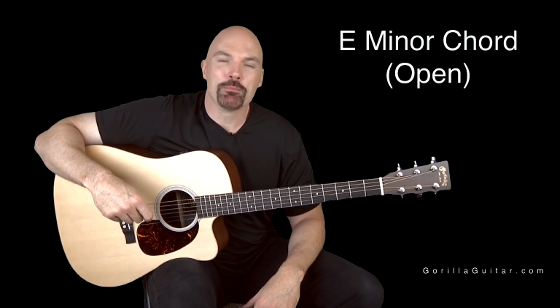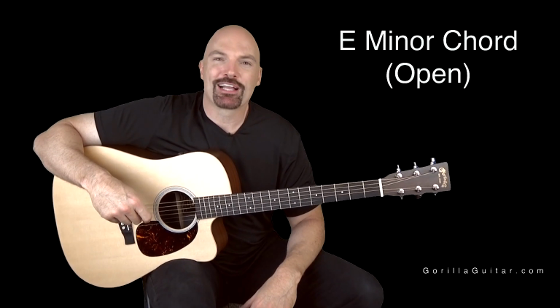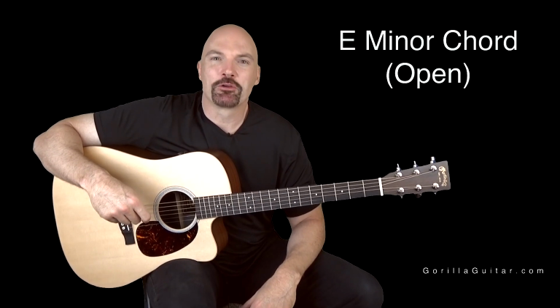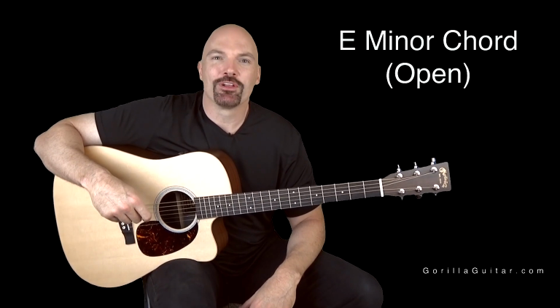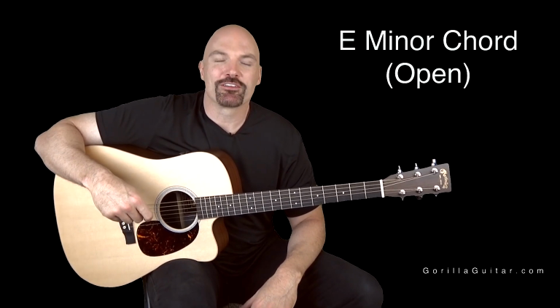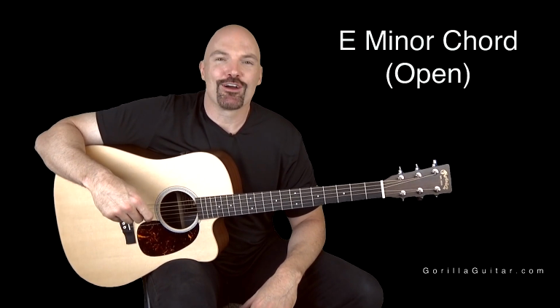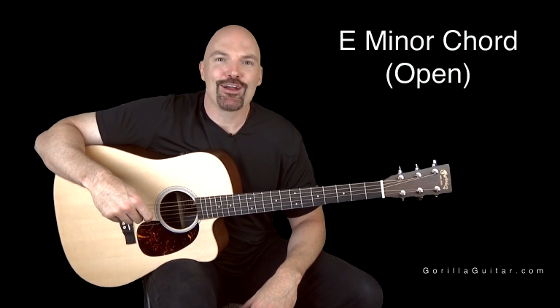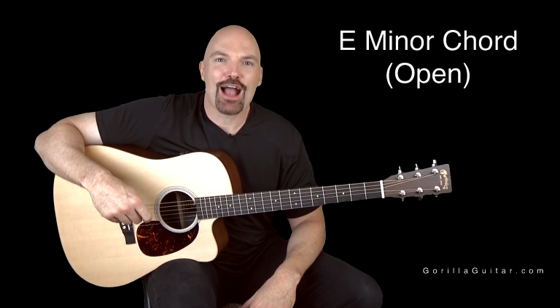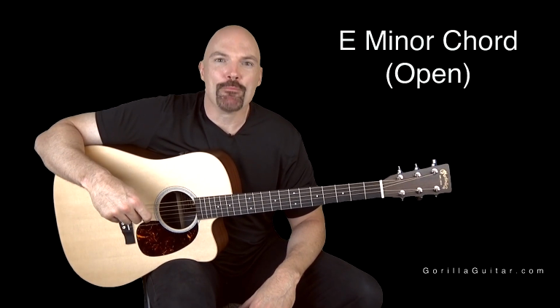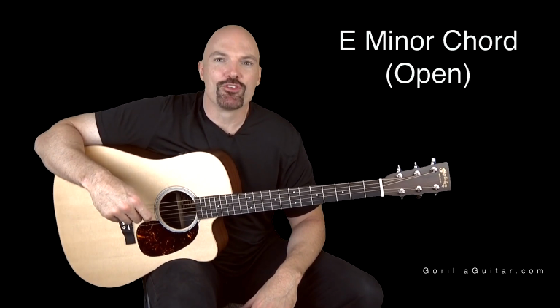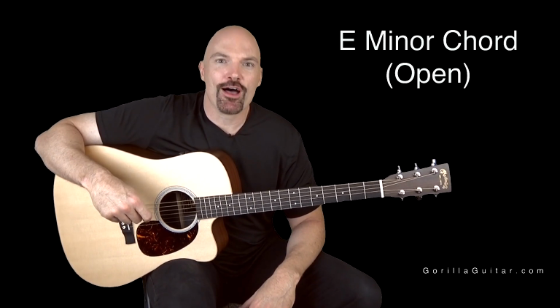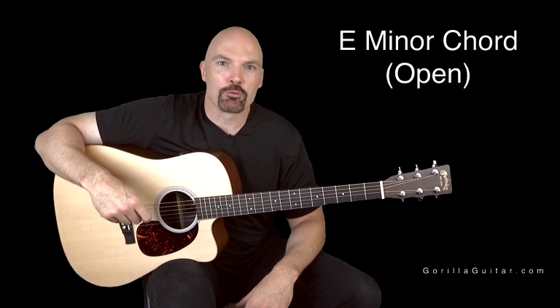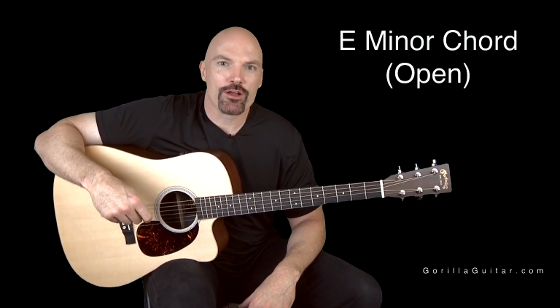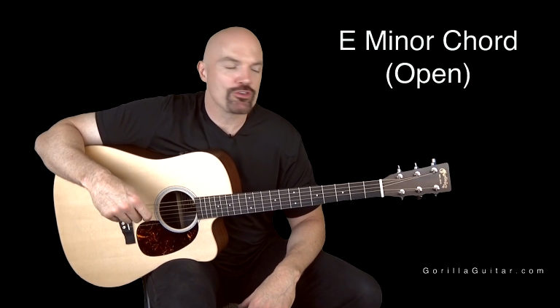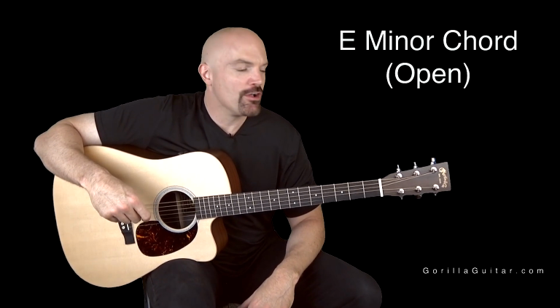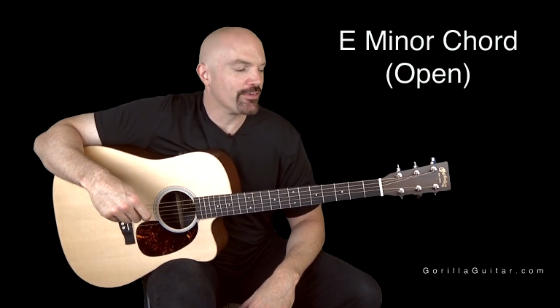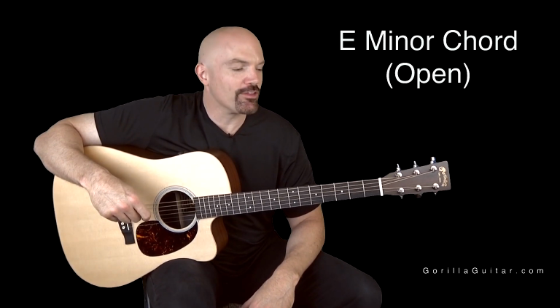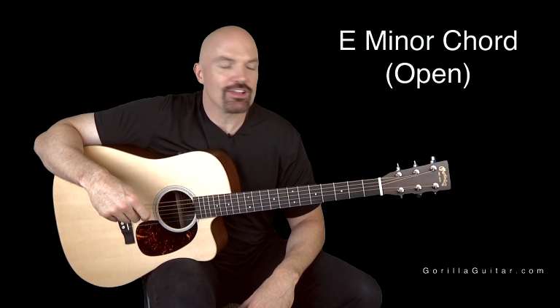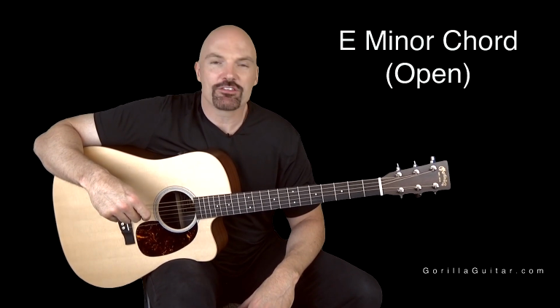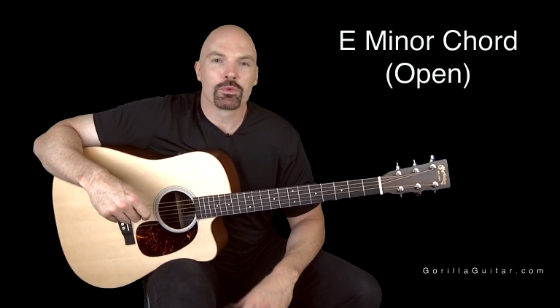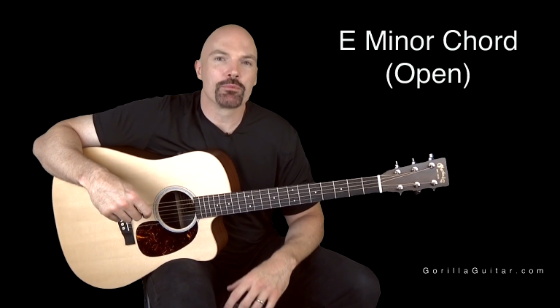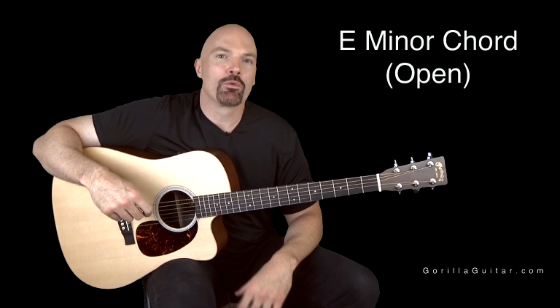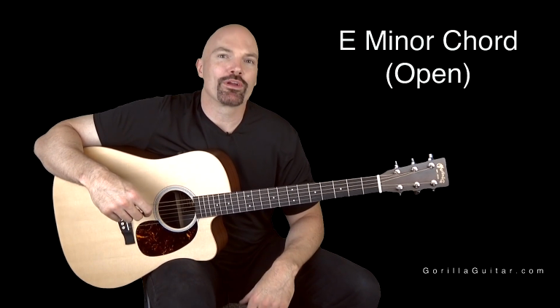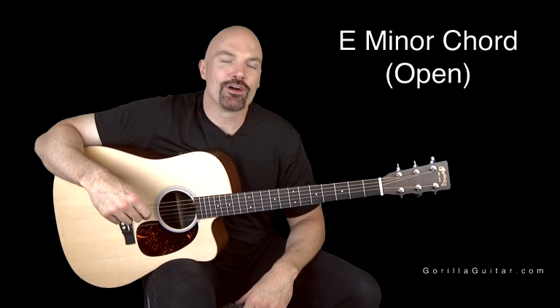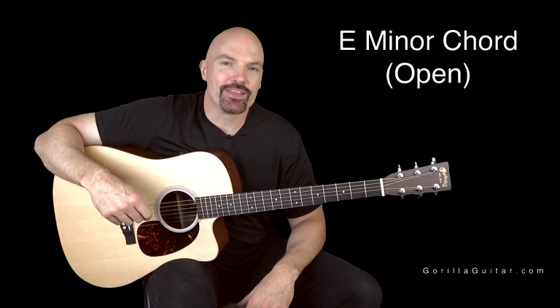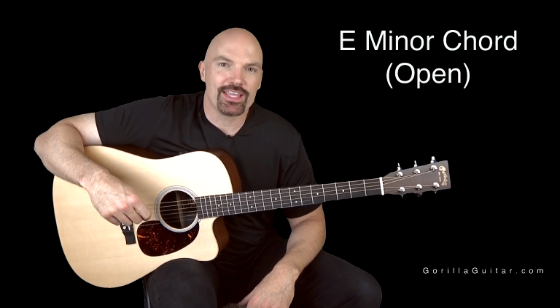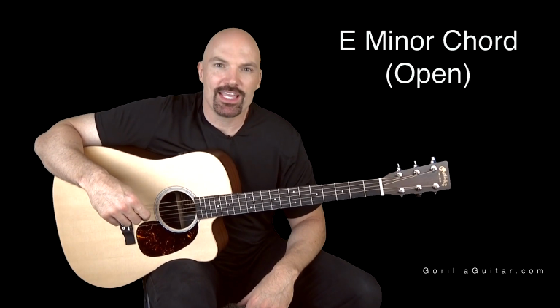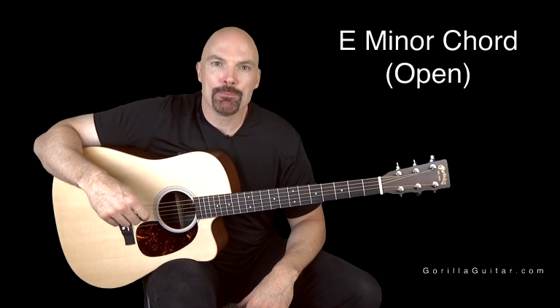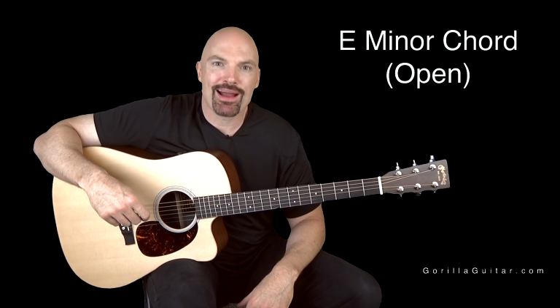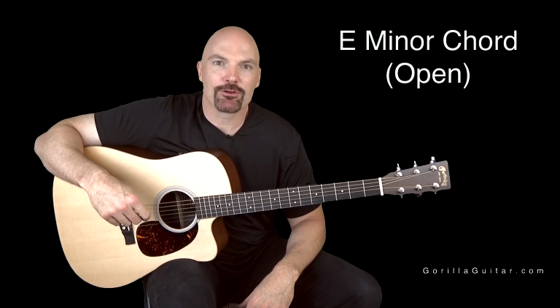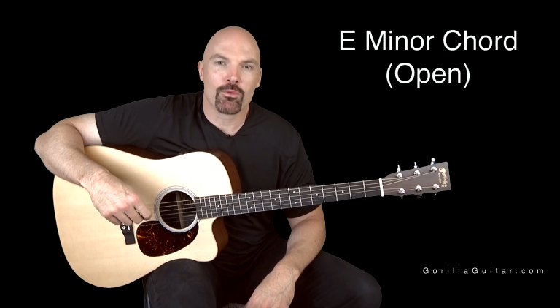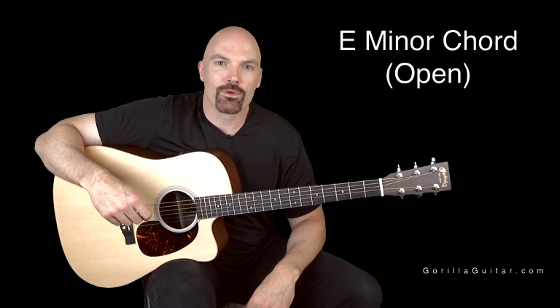Welcome back to Gorilla Guitar. I'm John Rush. For this lesson, we're going to be working on the E minor chord.